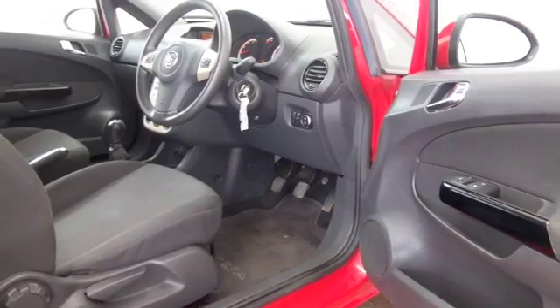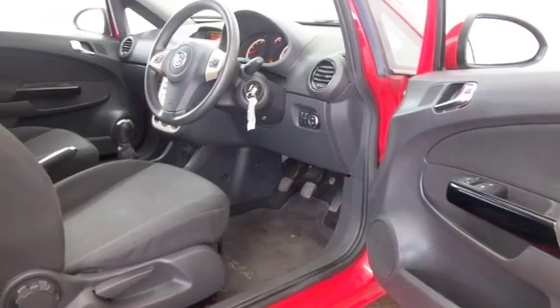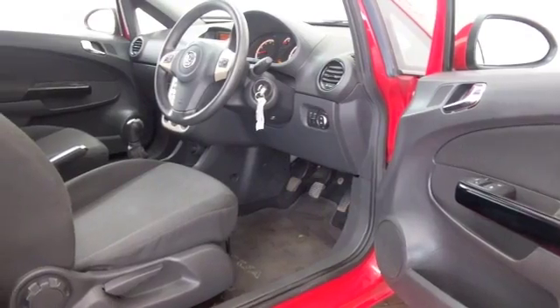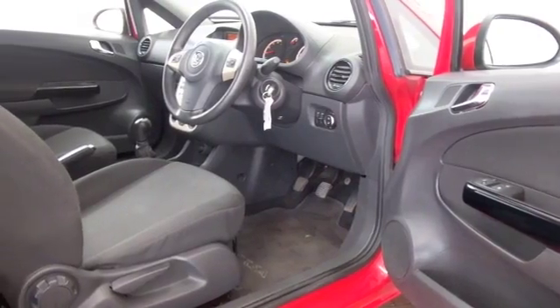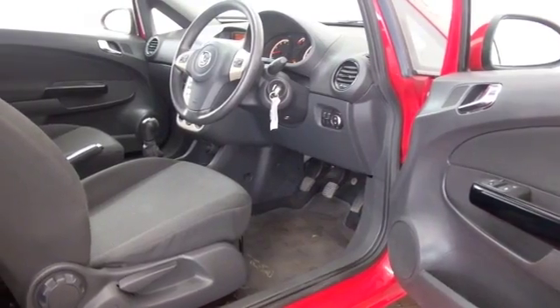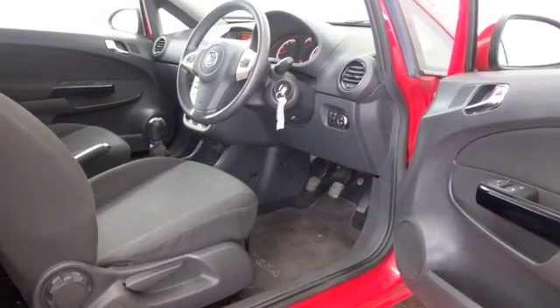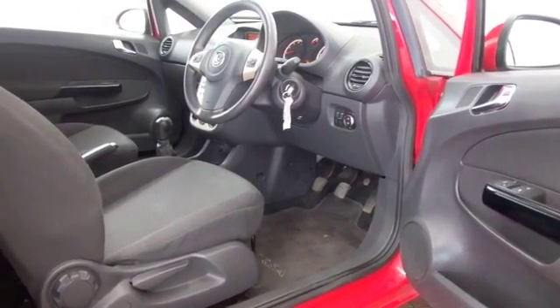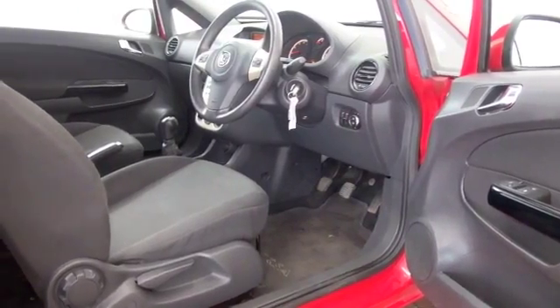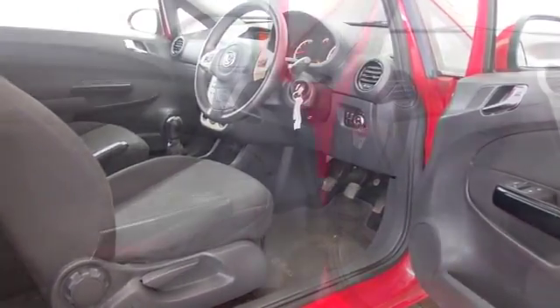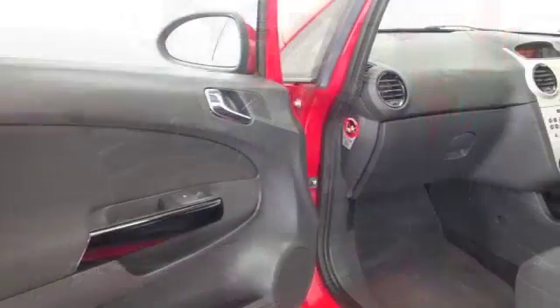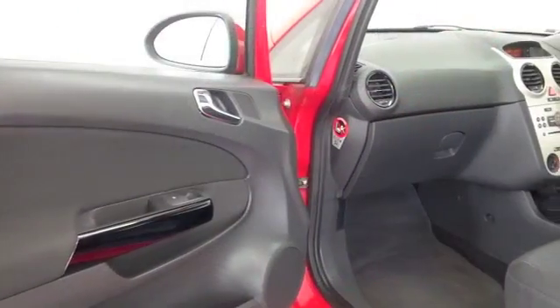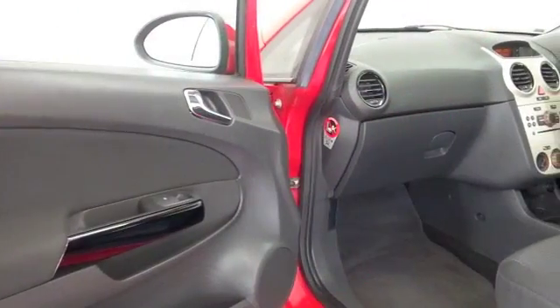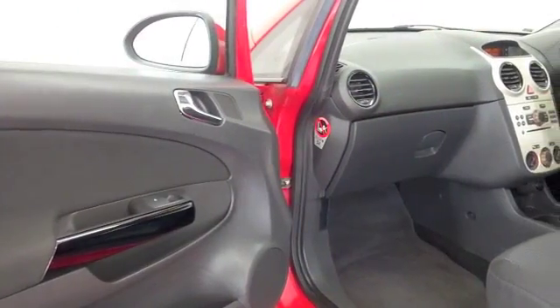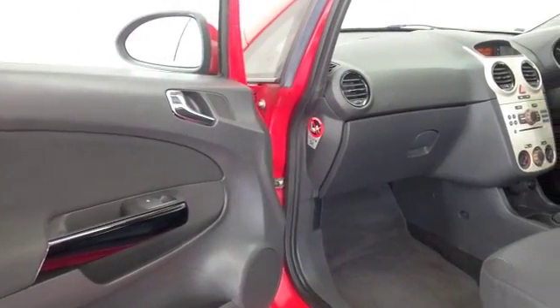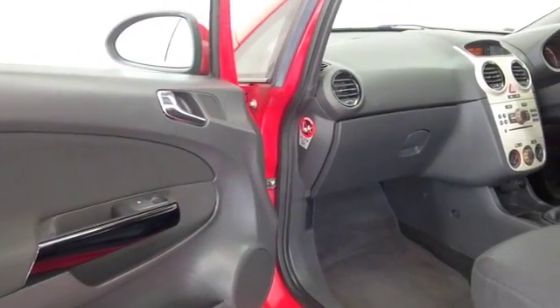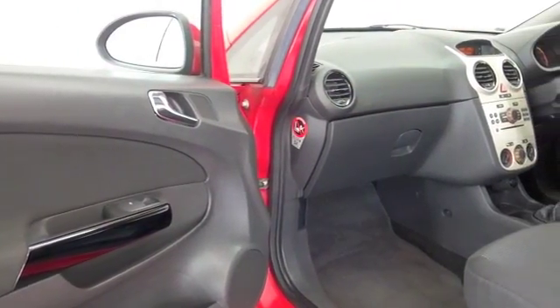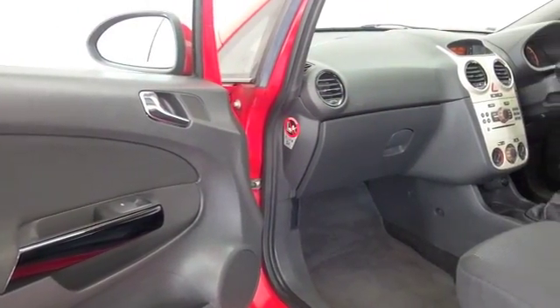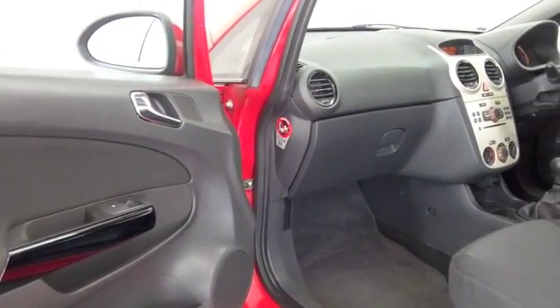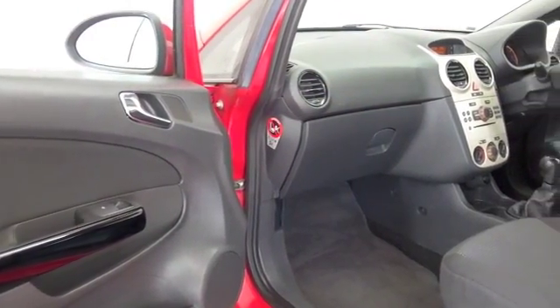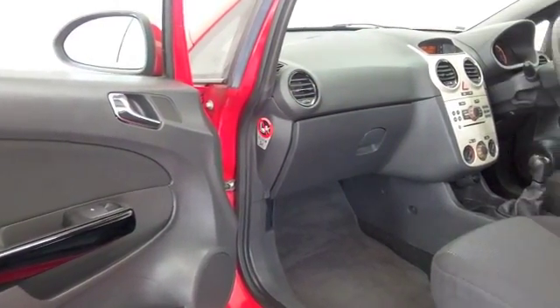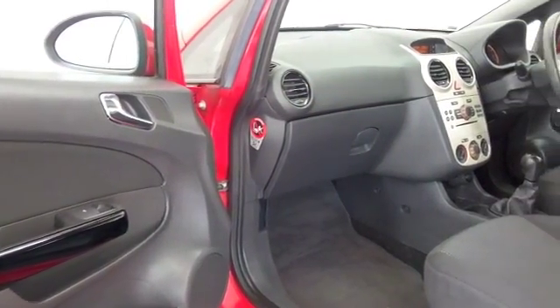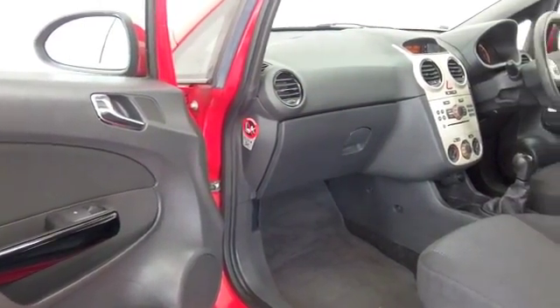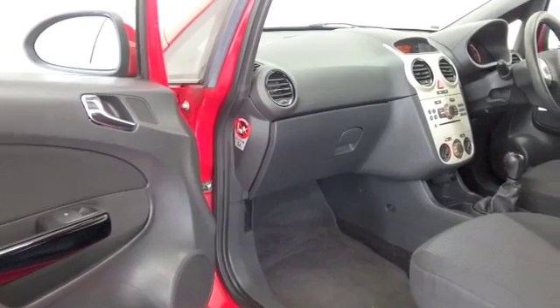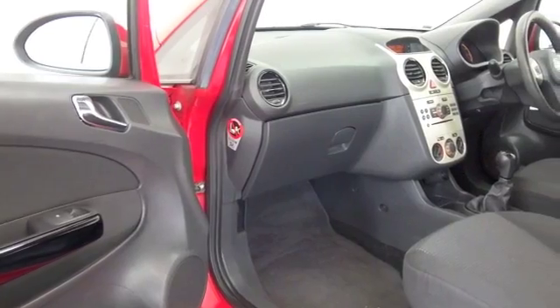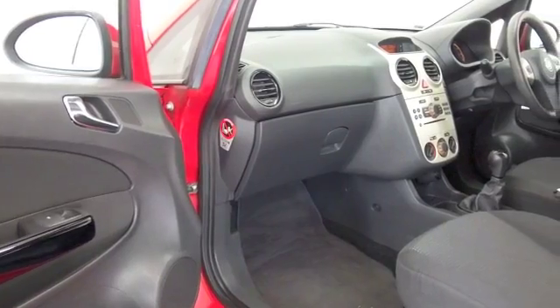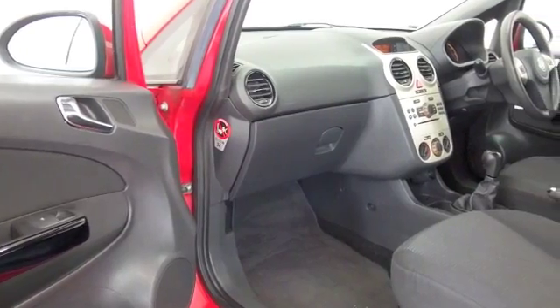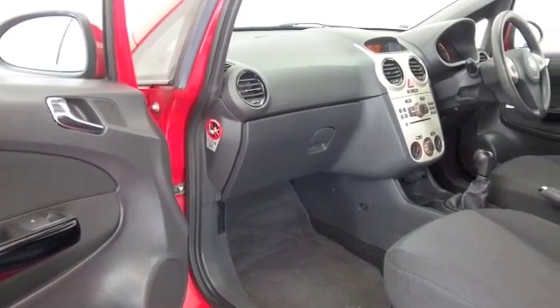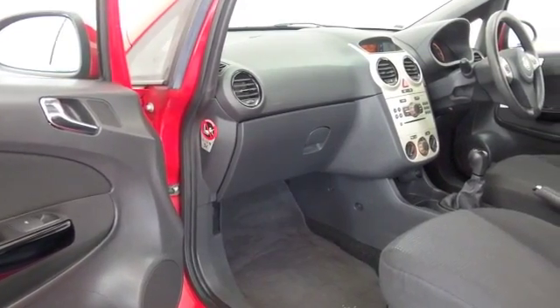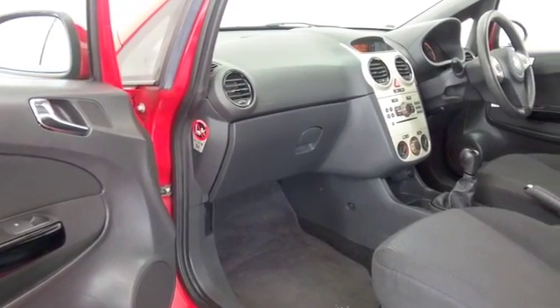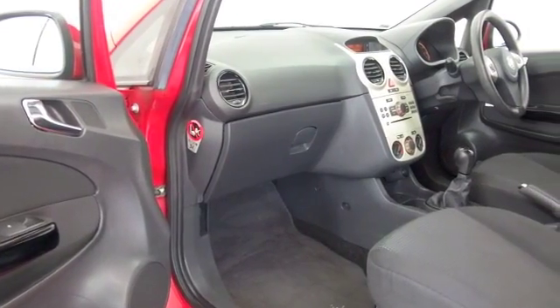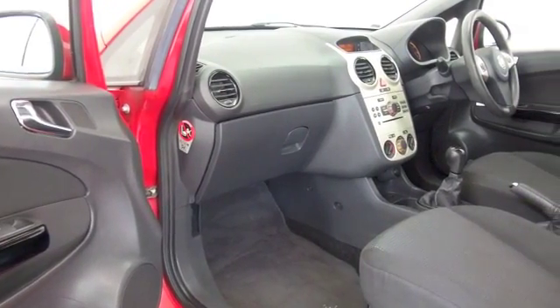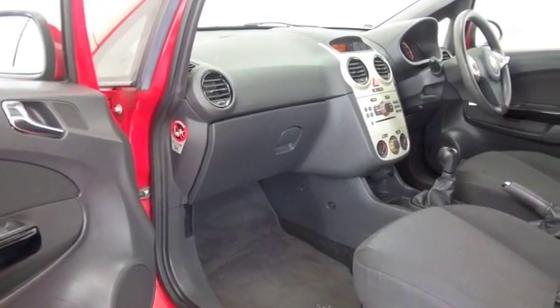This looks absolutely fabulous, really nice to drive and easy to park — it's a great city car.